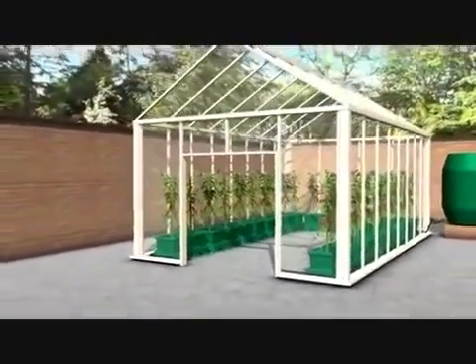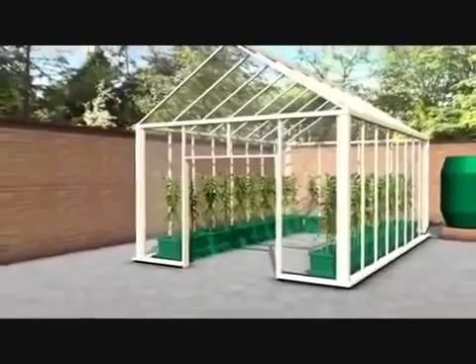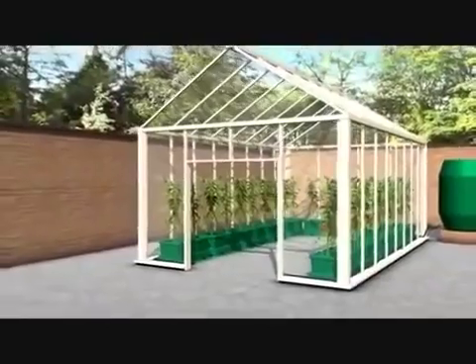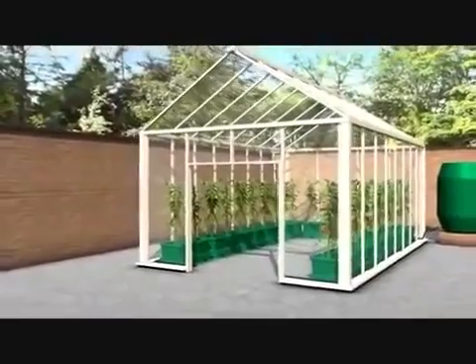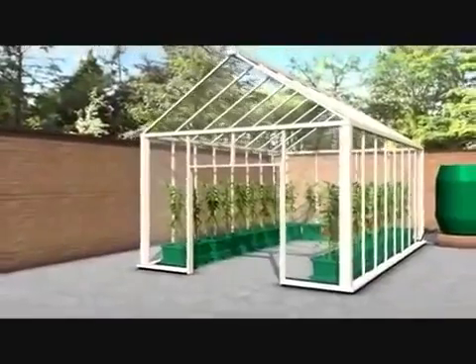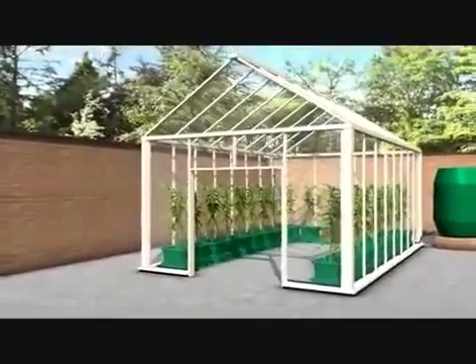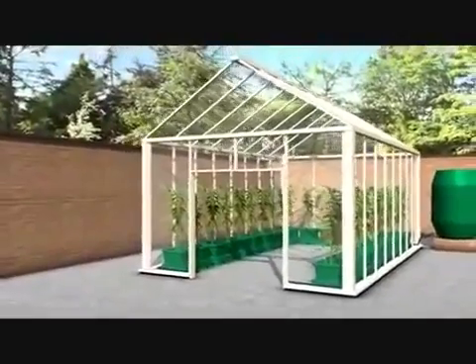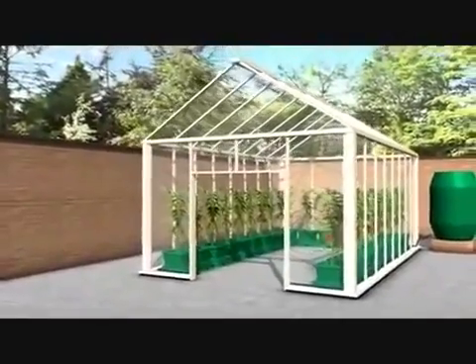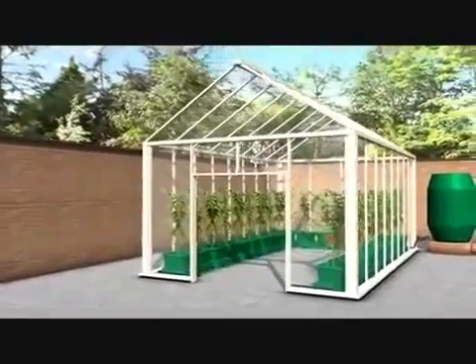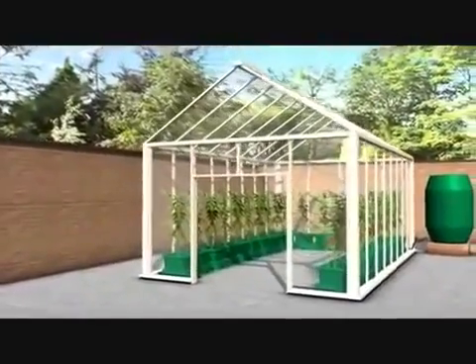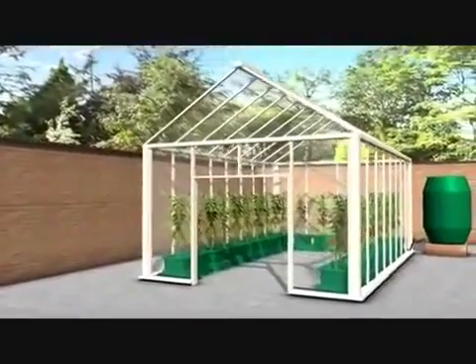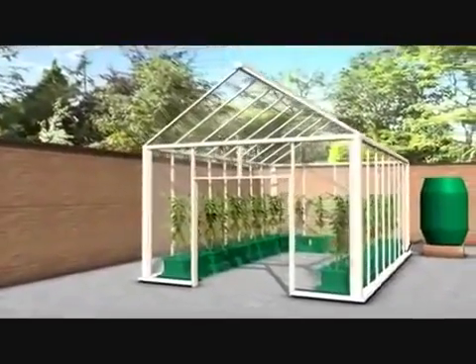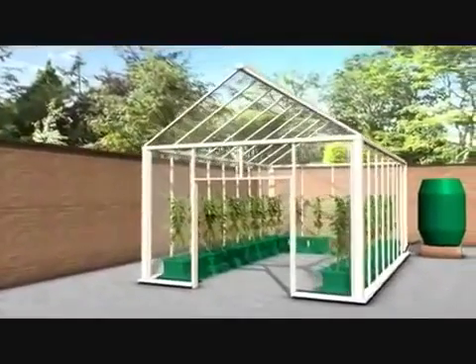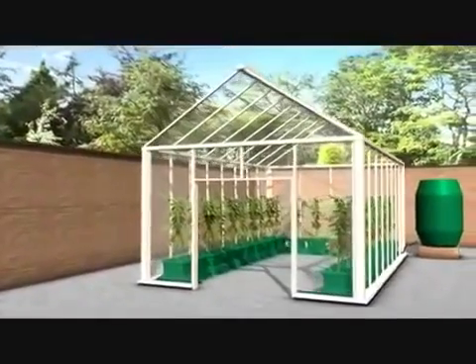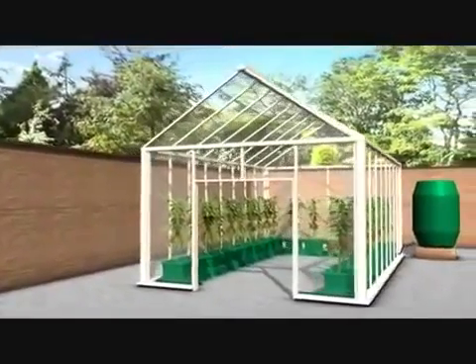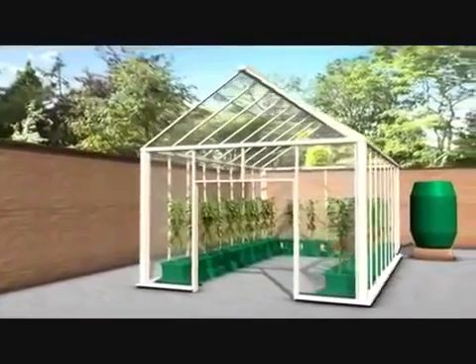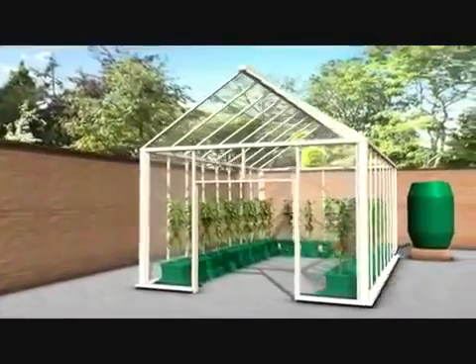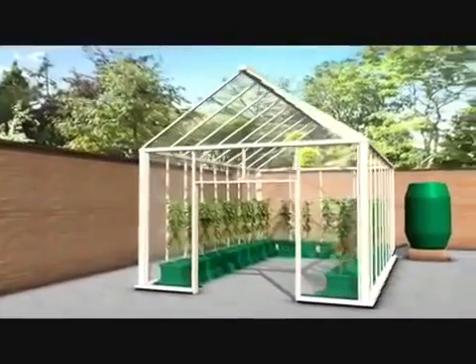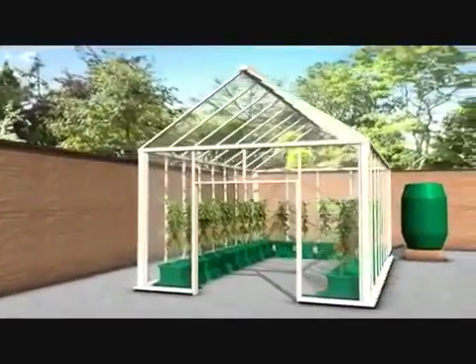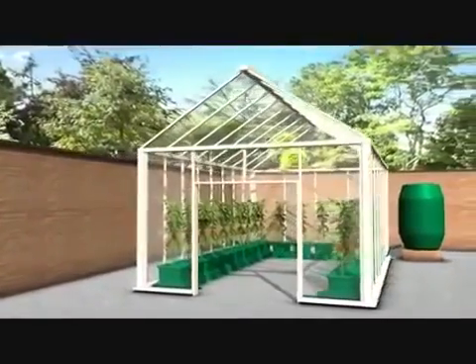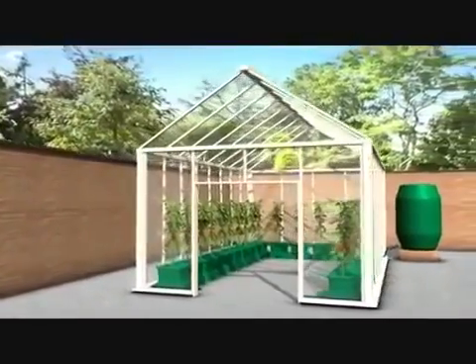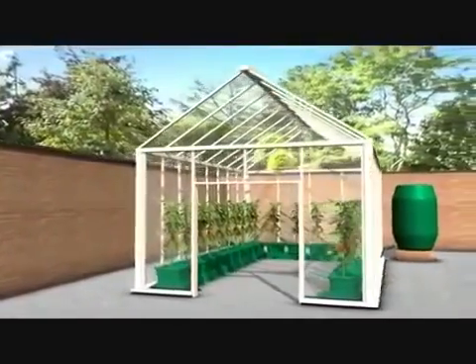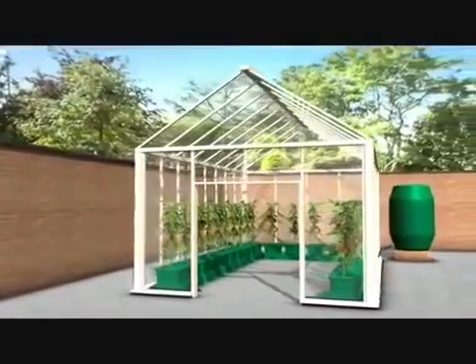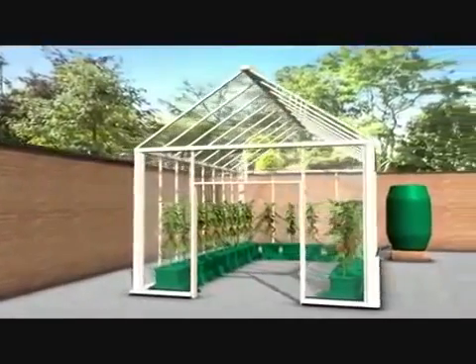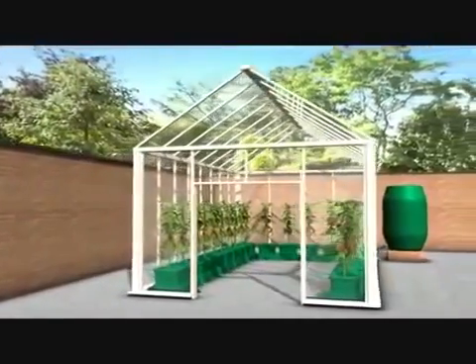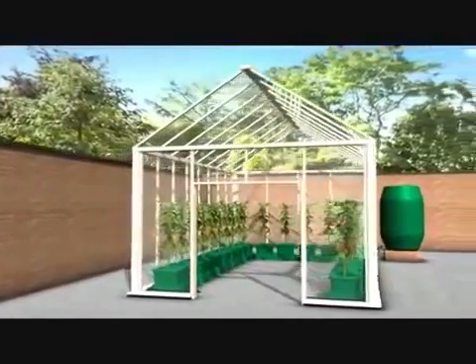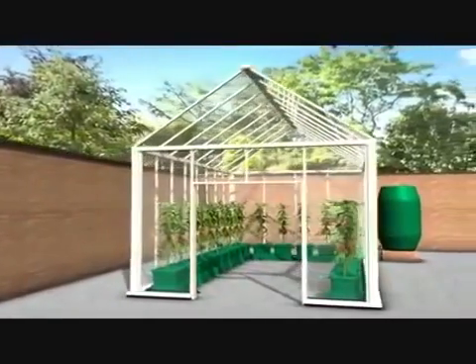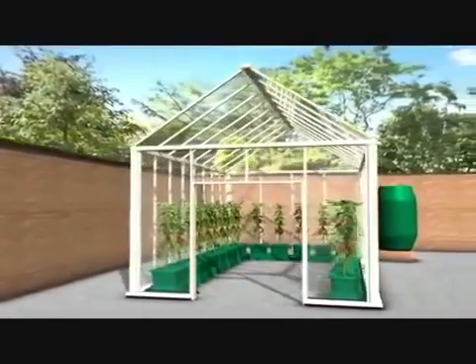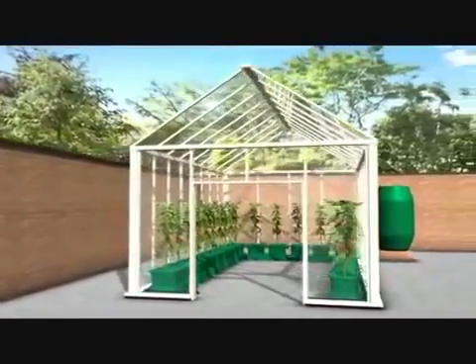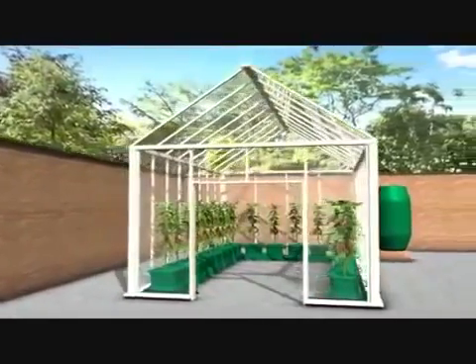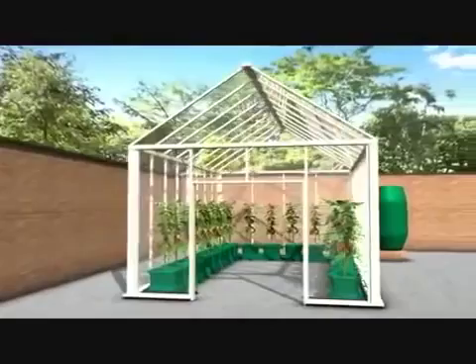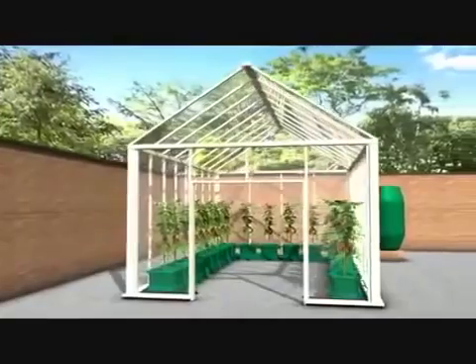There you have a typical English greenhouse irrigated using the two-pot extension kit.